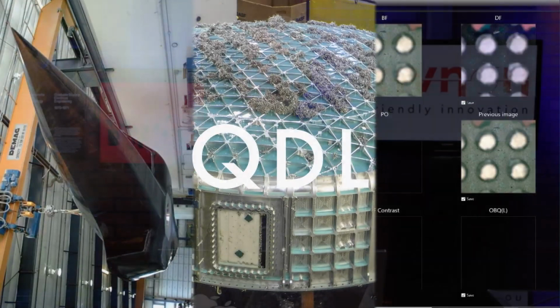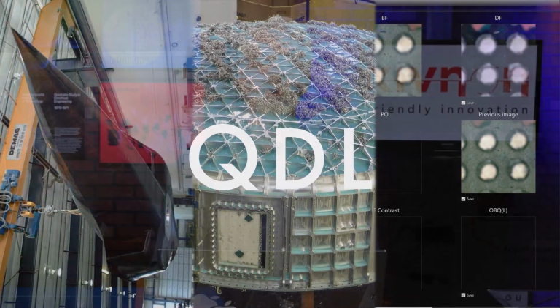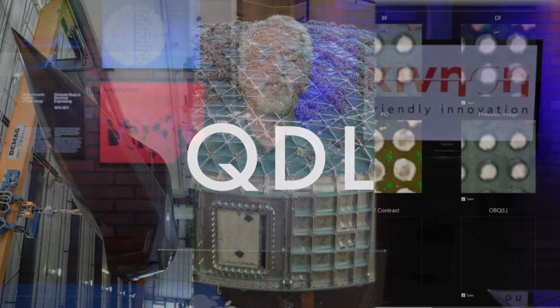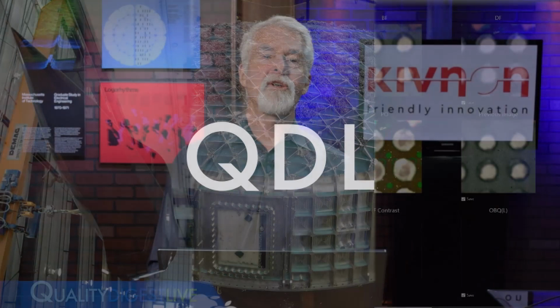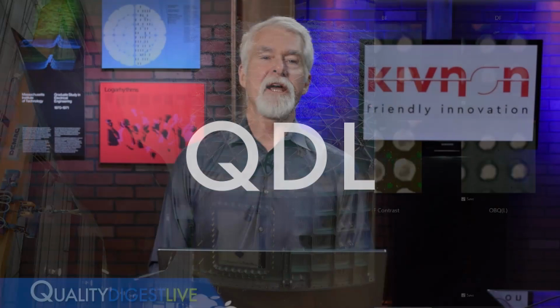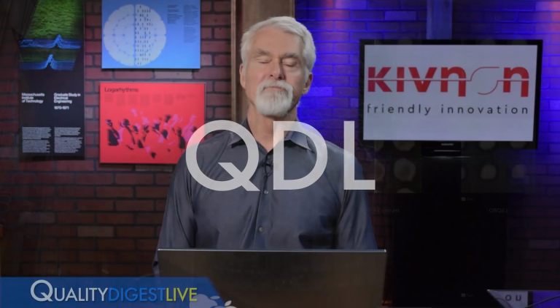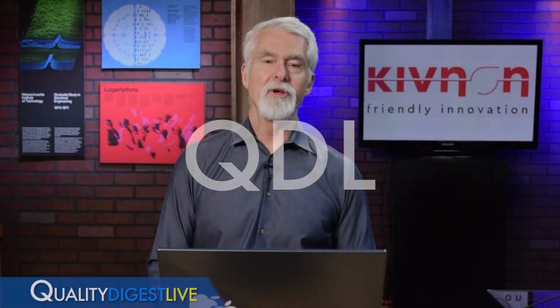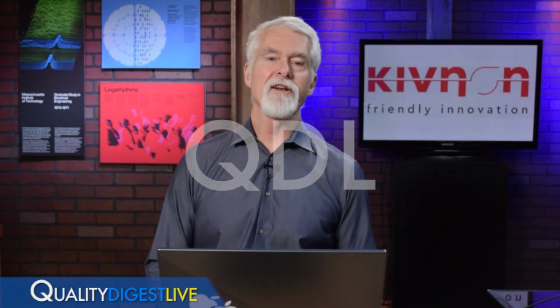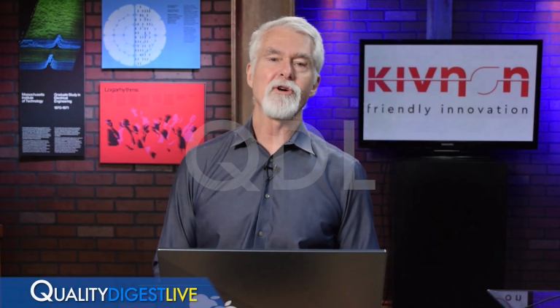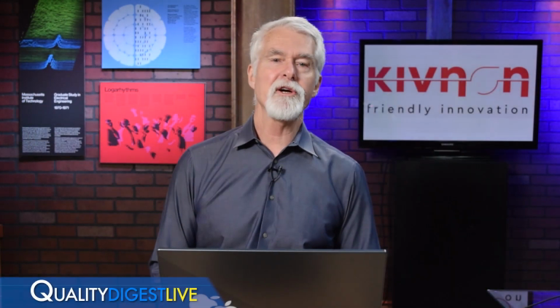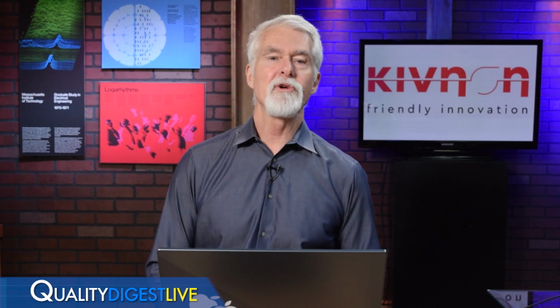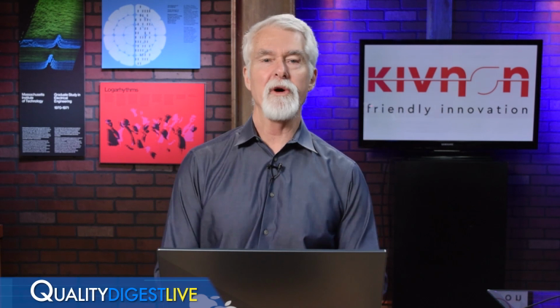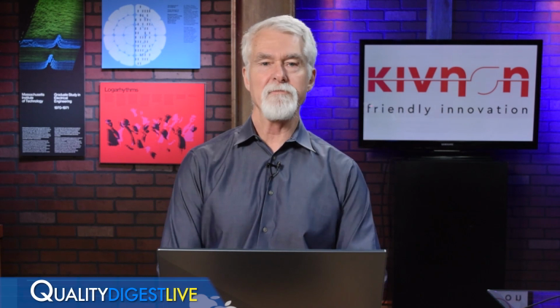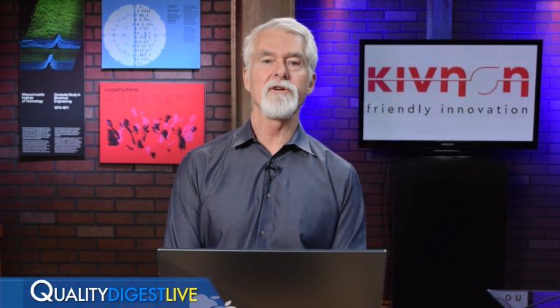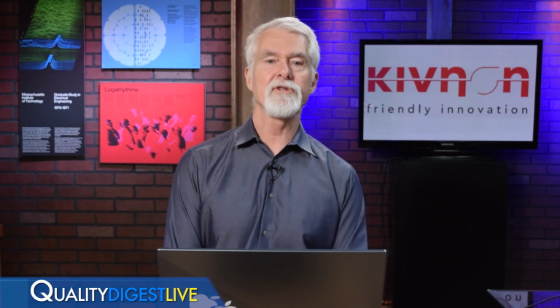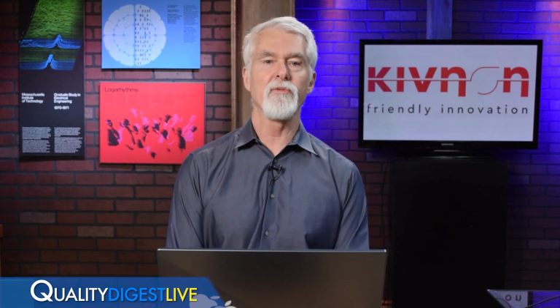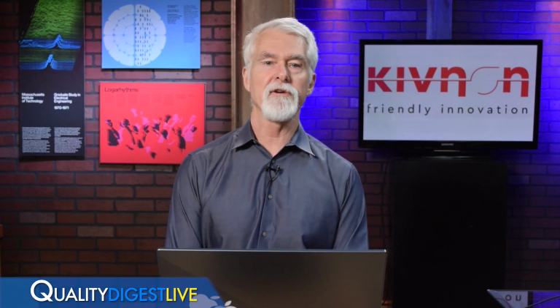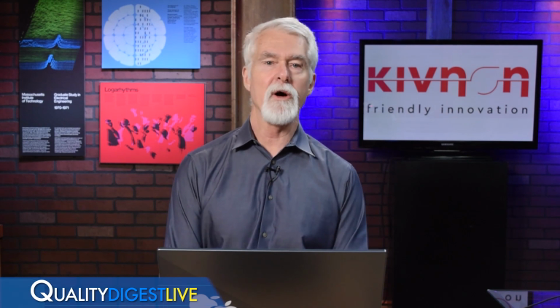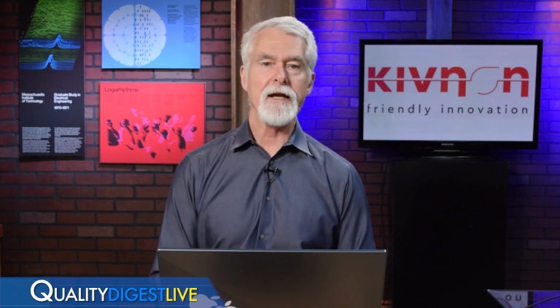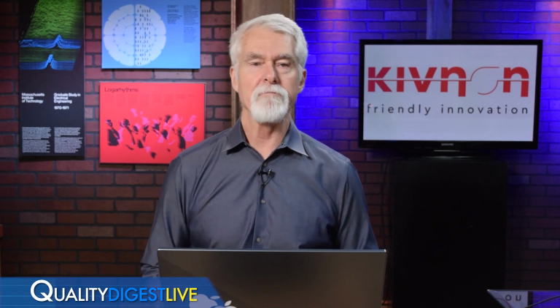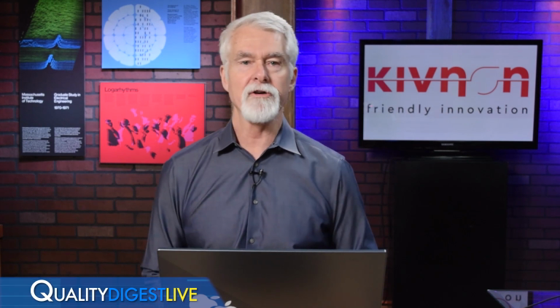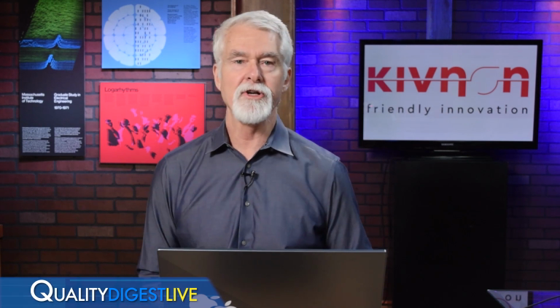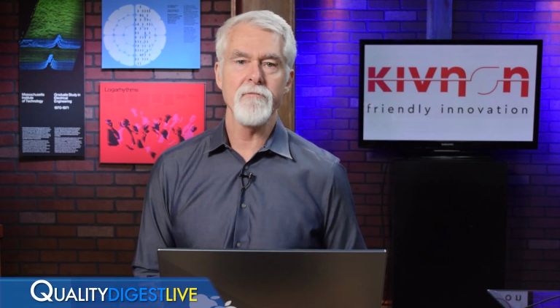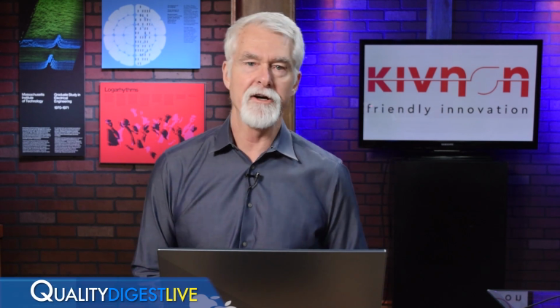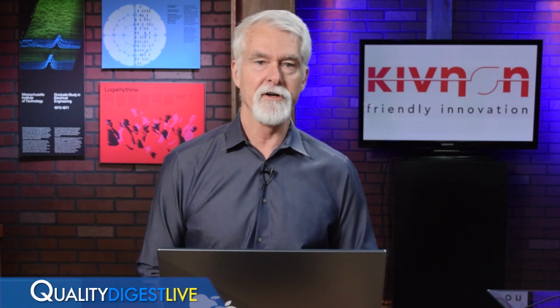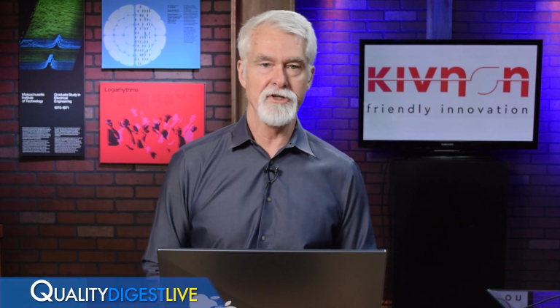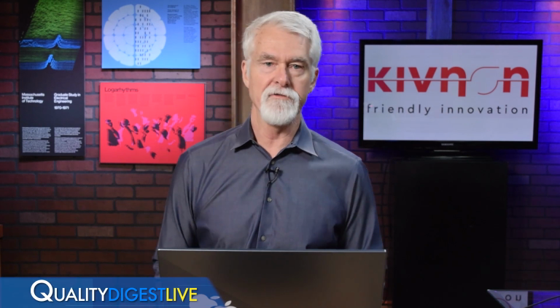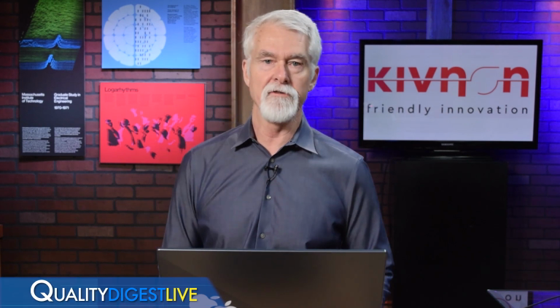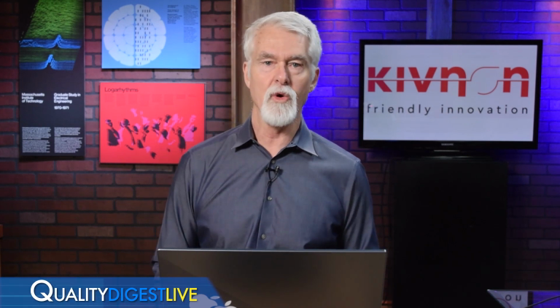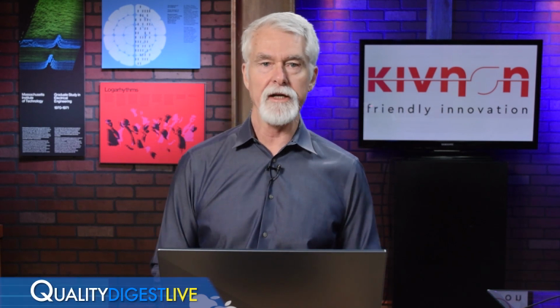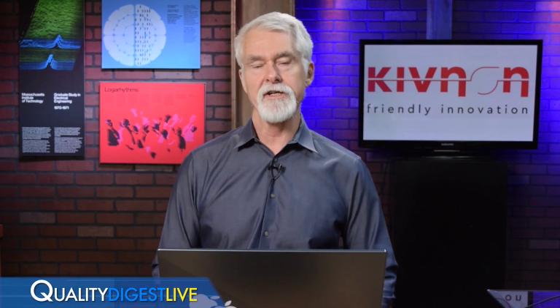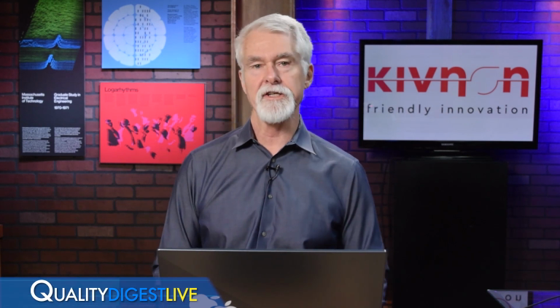Welcome to QDL, your look at who and what is making news in the world of quality. I'm Dirk Ducharme, Editor-in-Chief of Quality Digest.